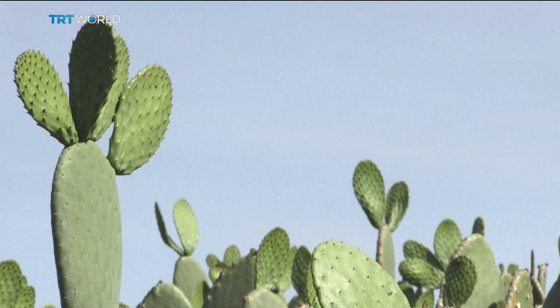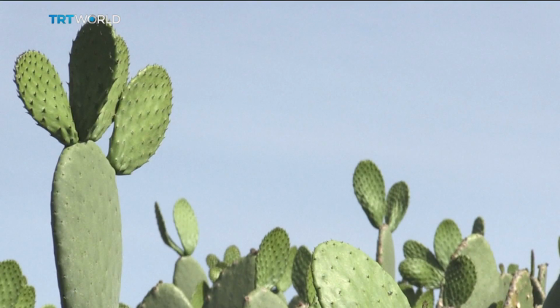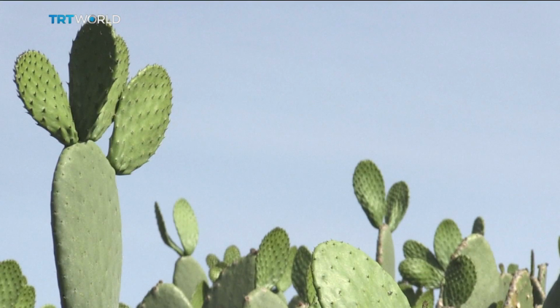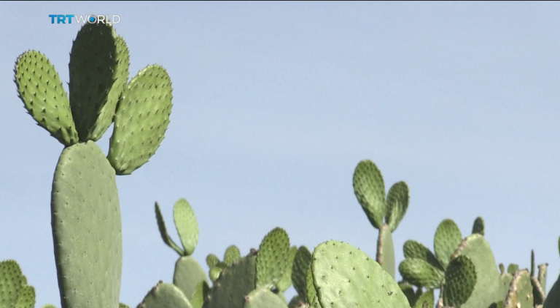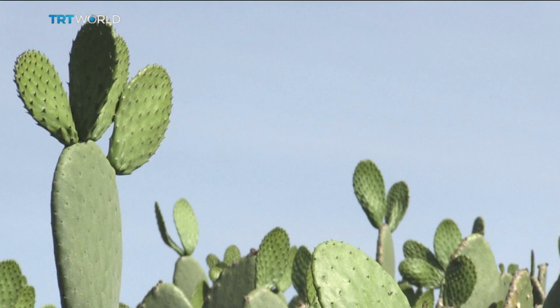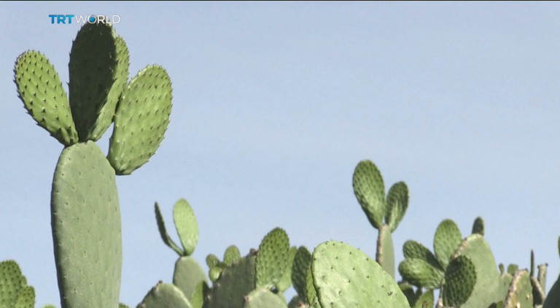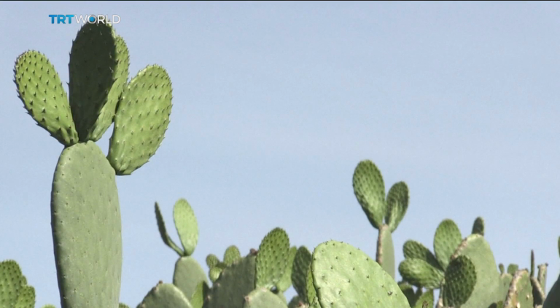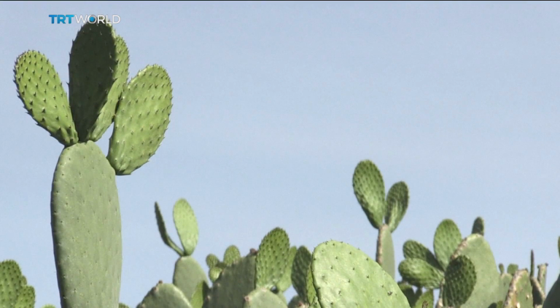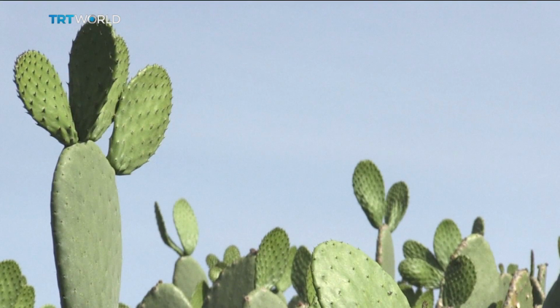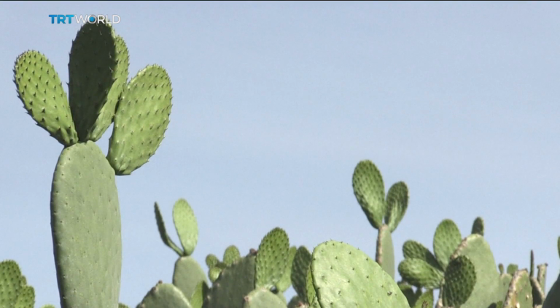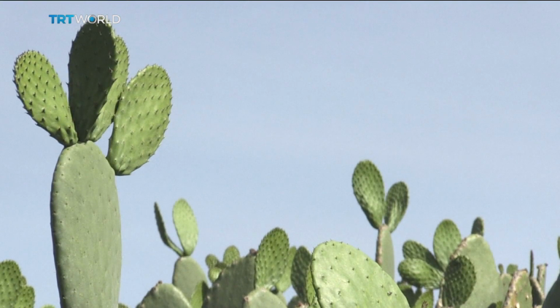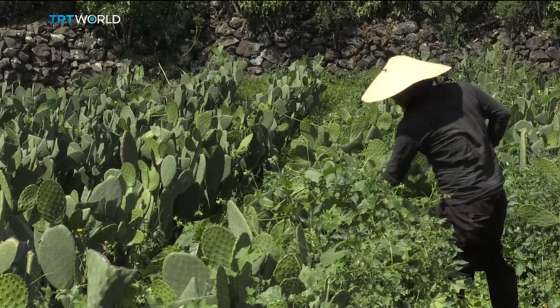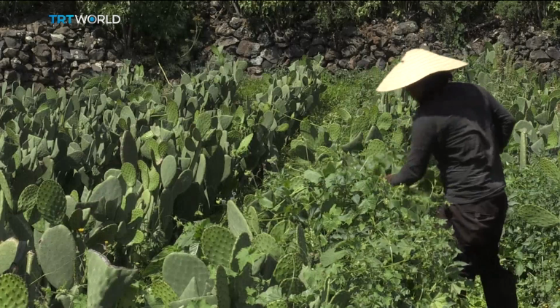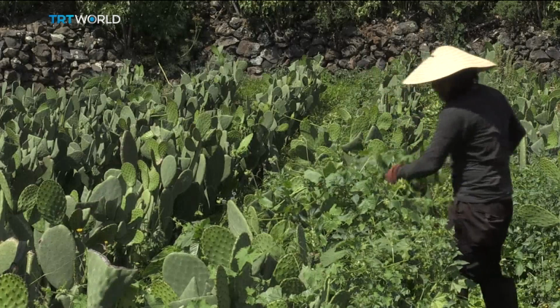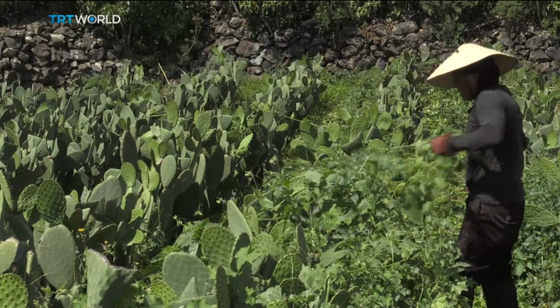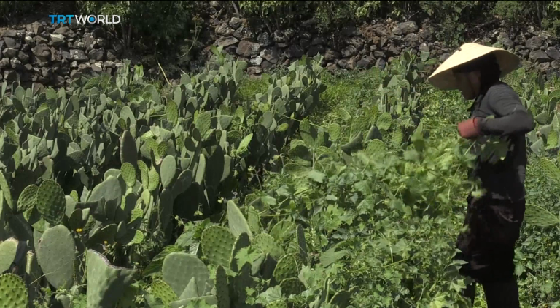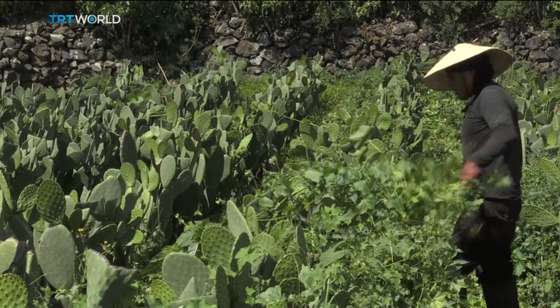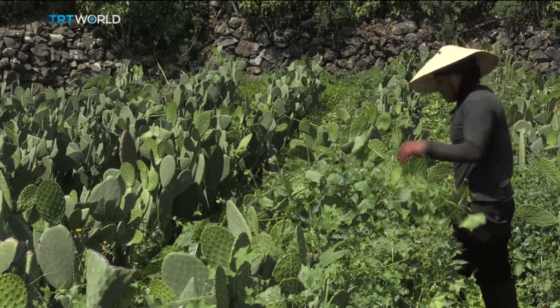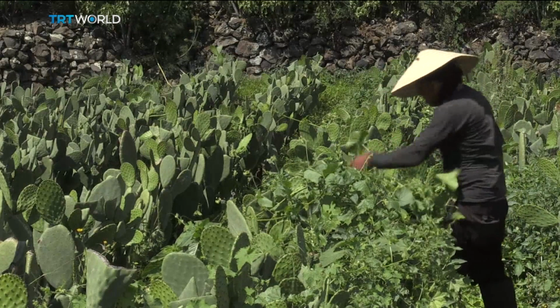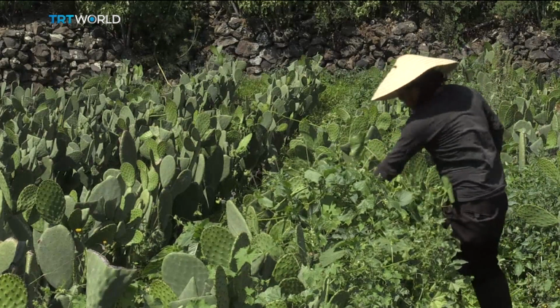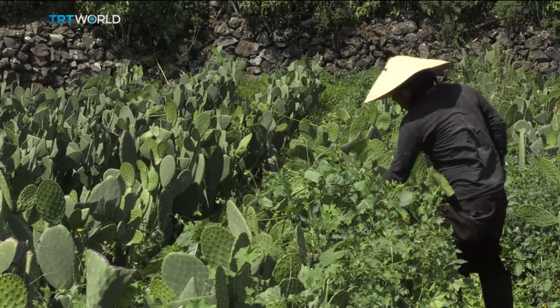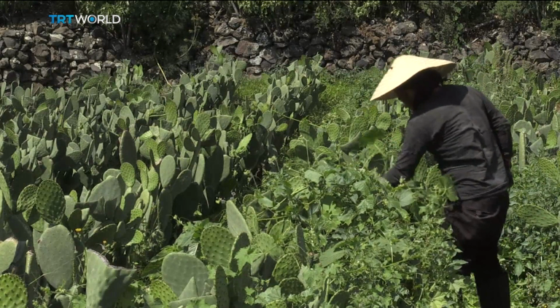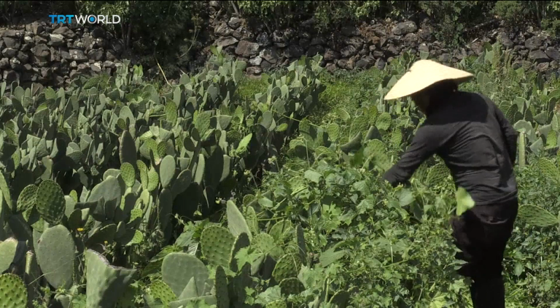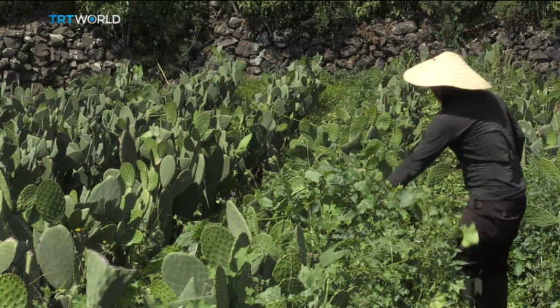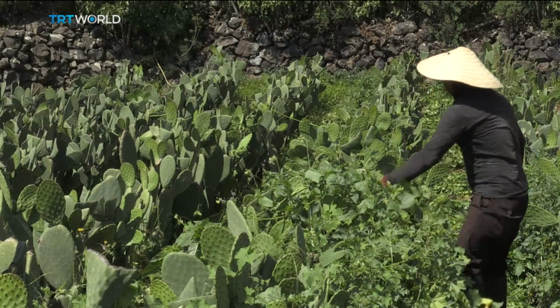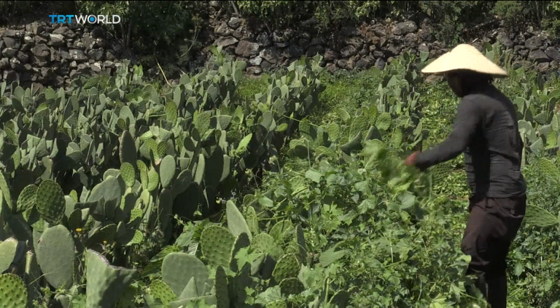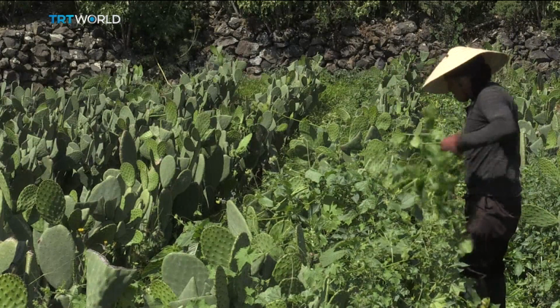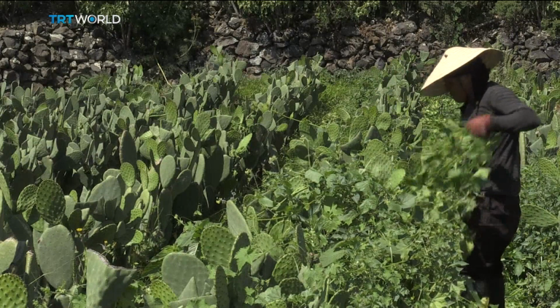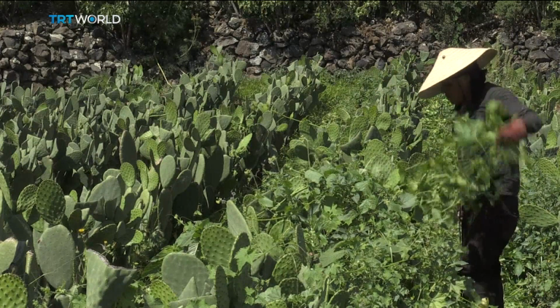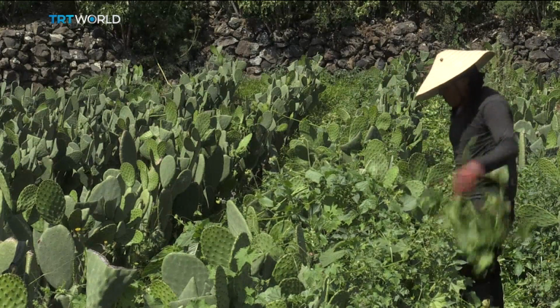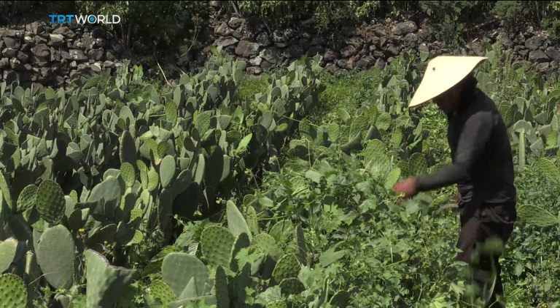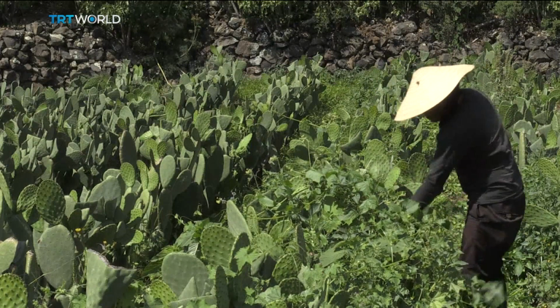And it seems the prickly pear cactus will have an important role to play. Reporting for TRT World.